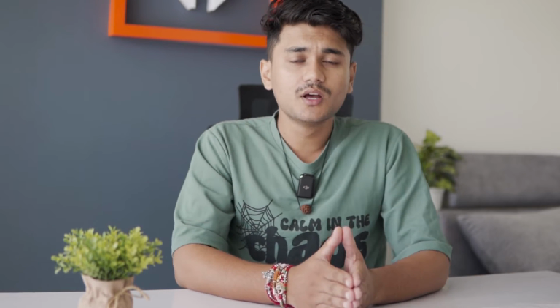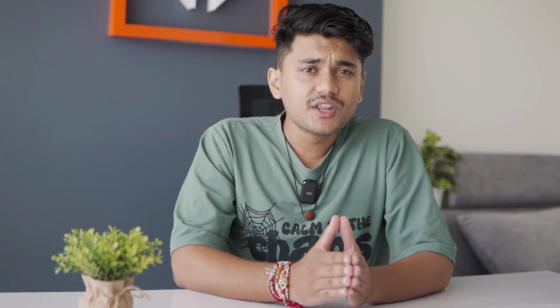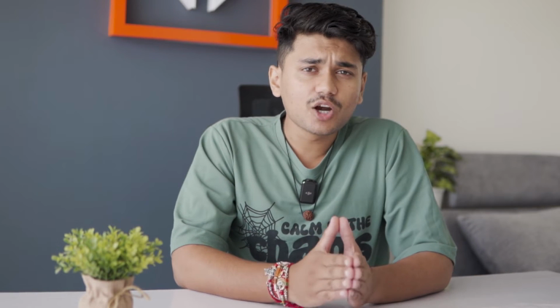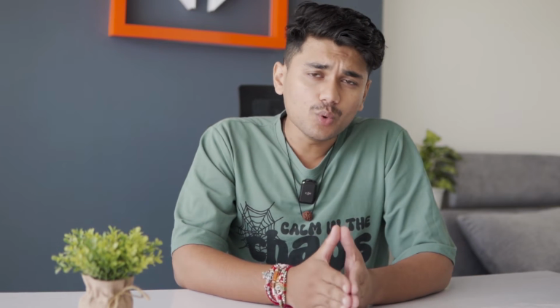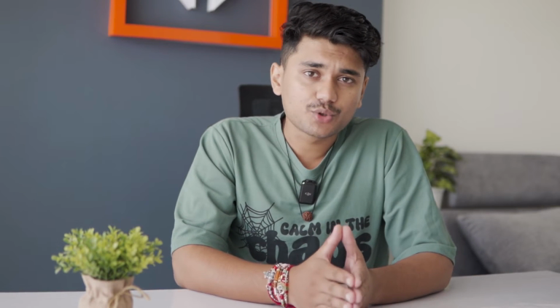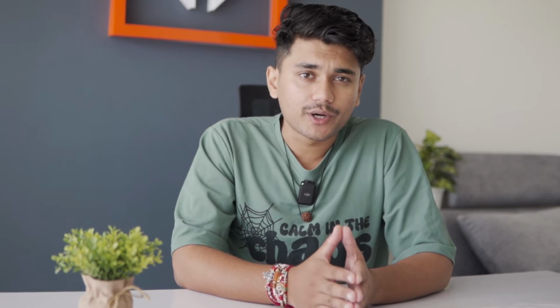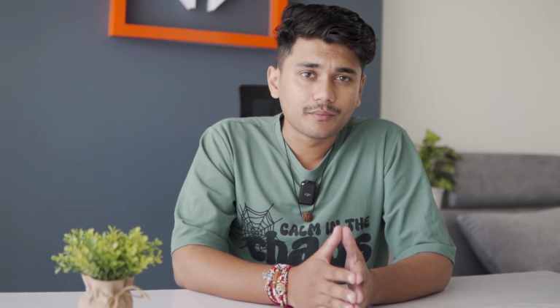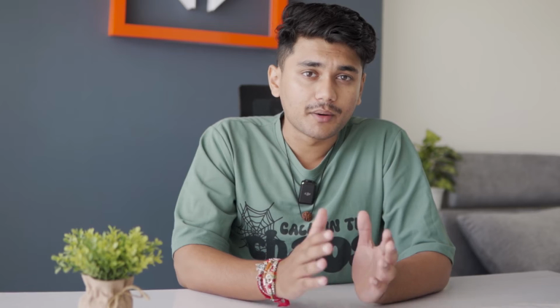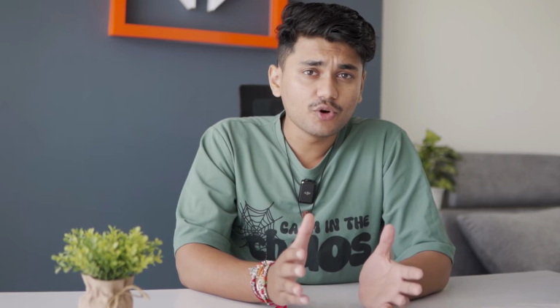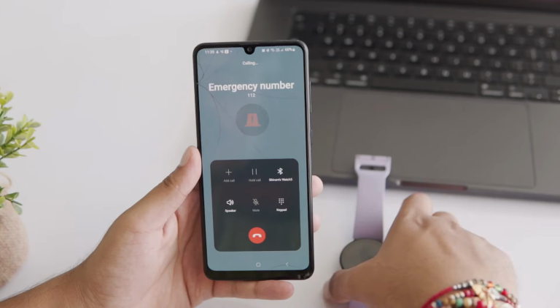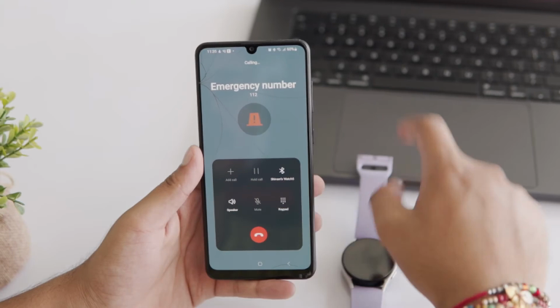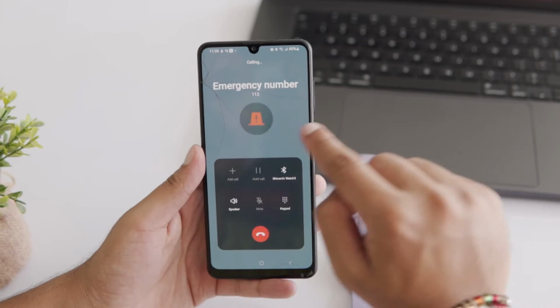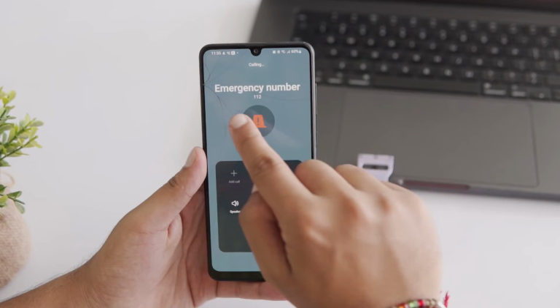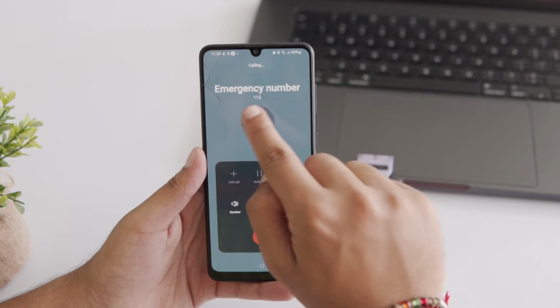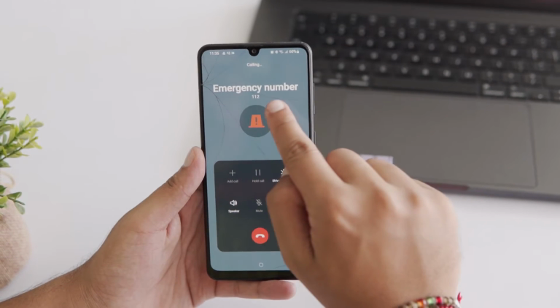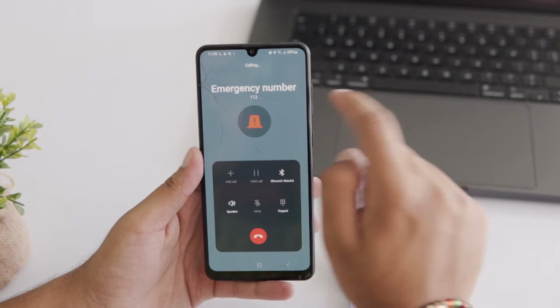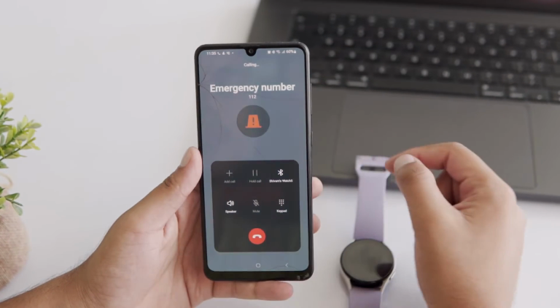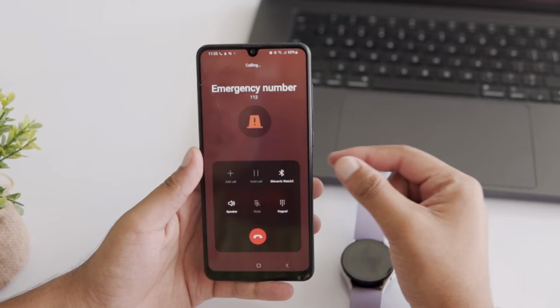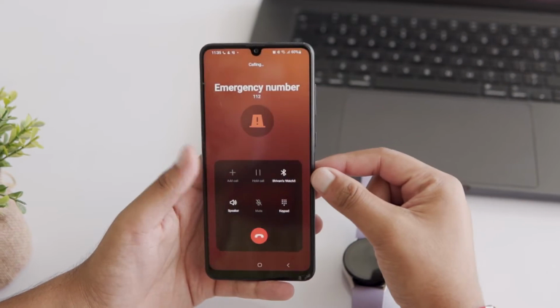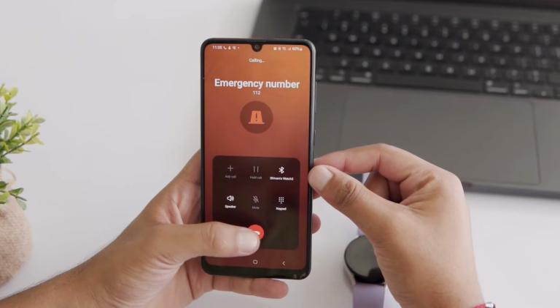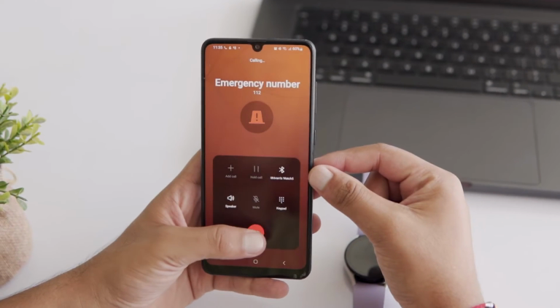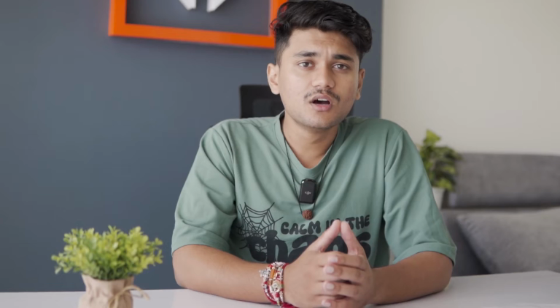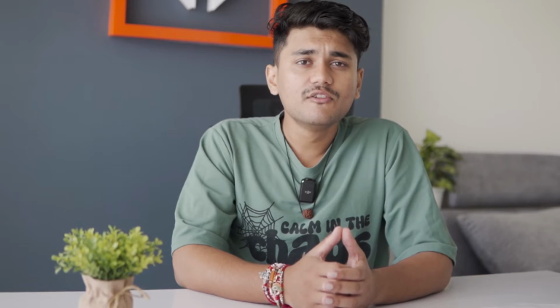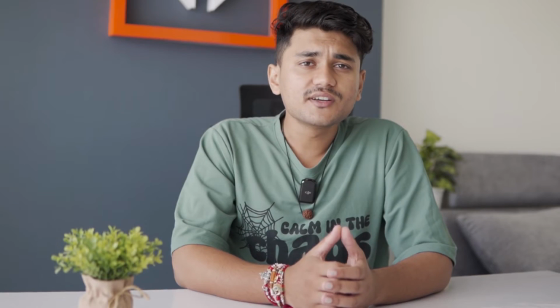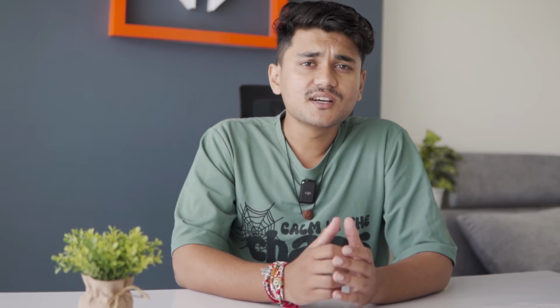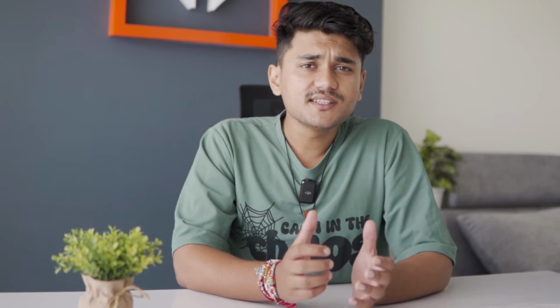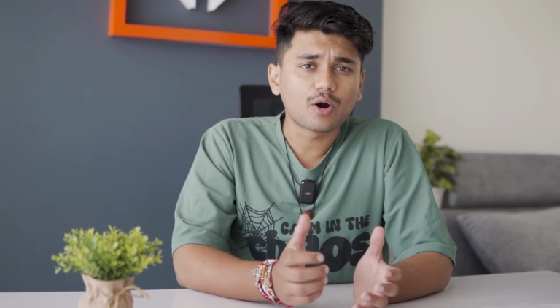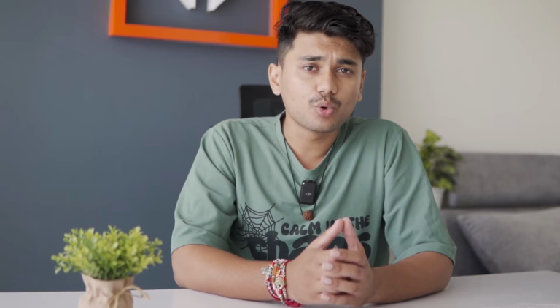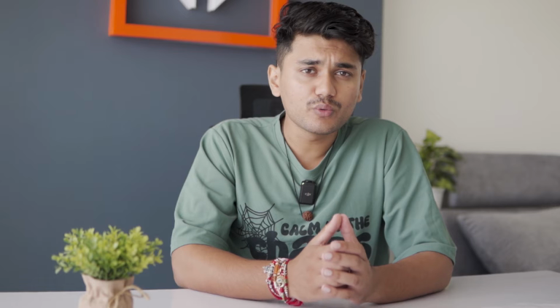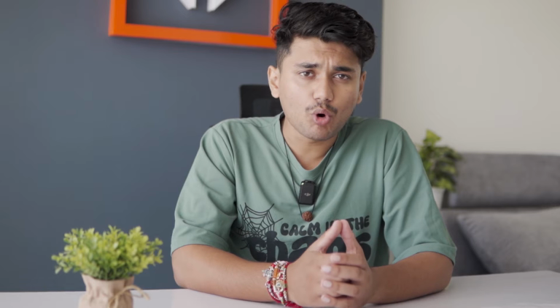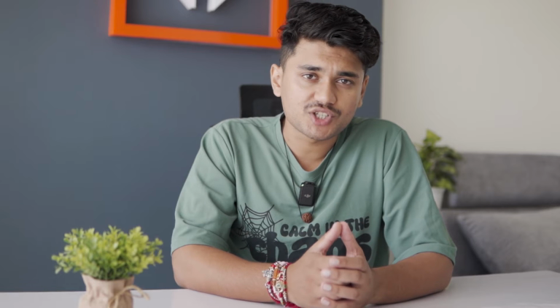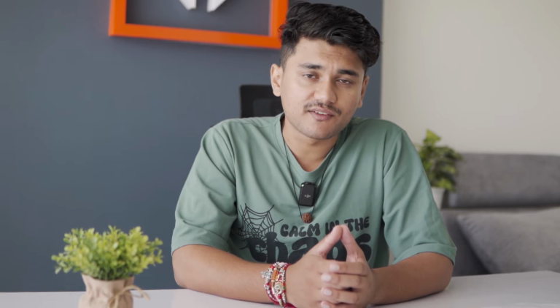There are two ways to do it, but before this, hit the subscribe button for more tech tips. First, let's see how to do it with the watch itself.